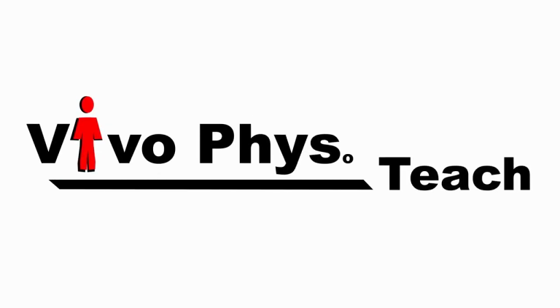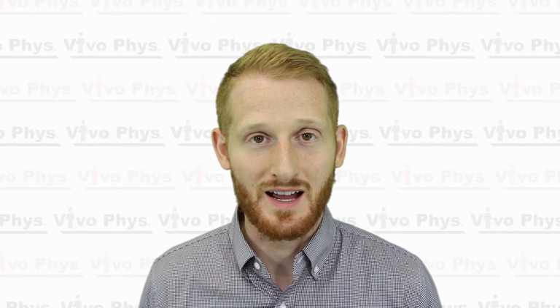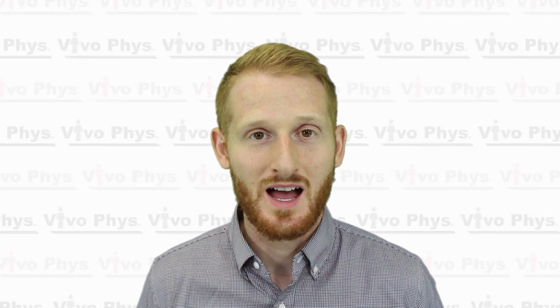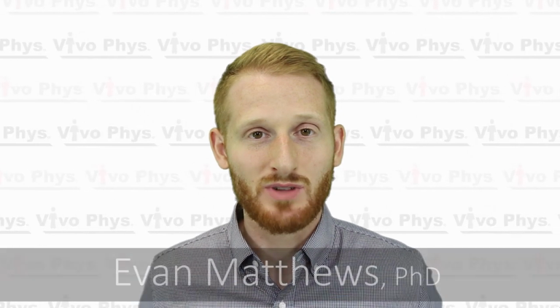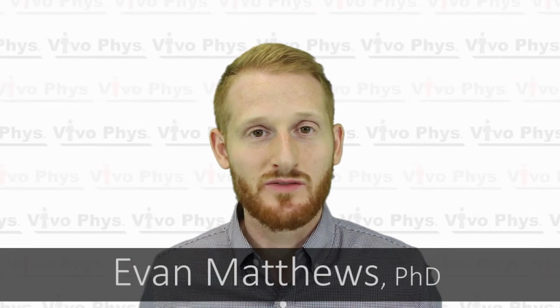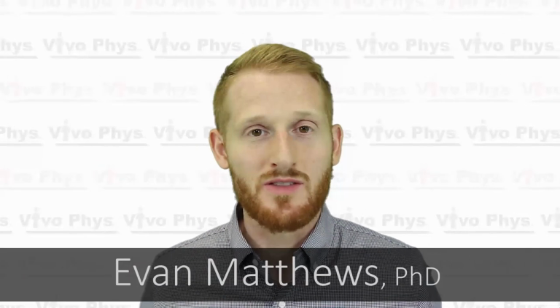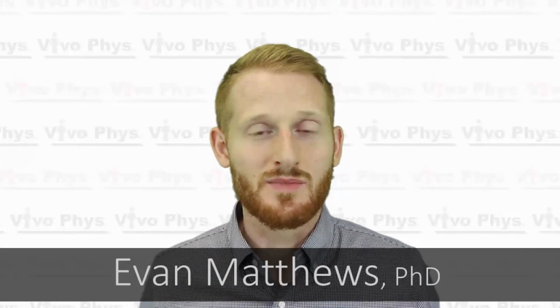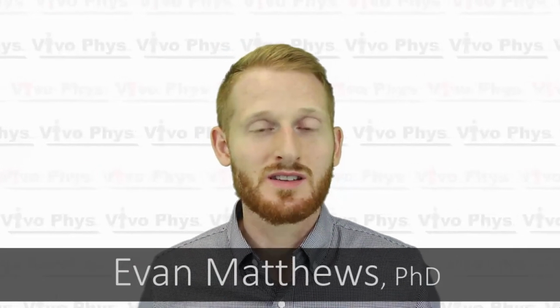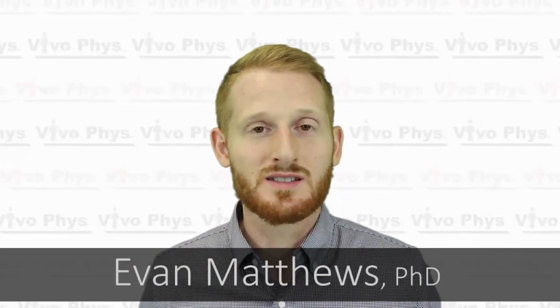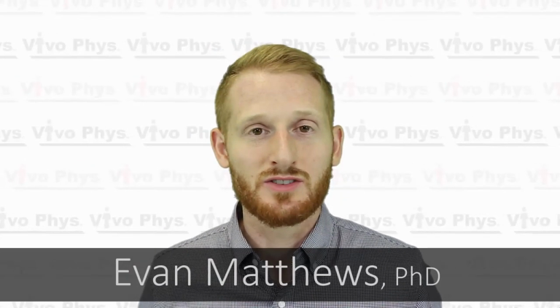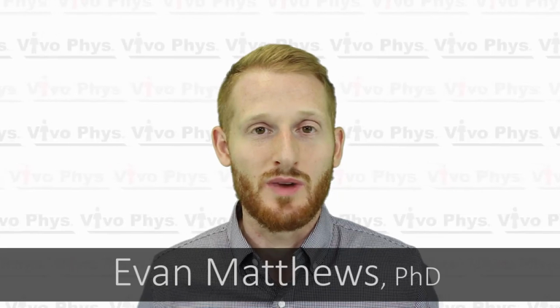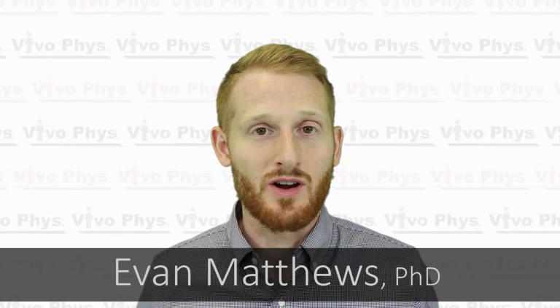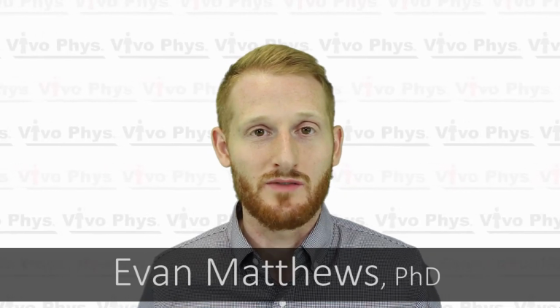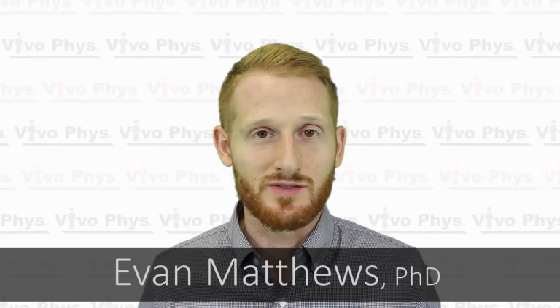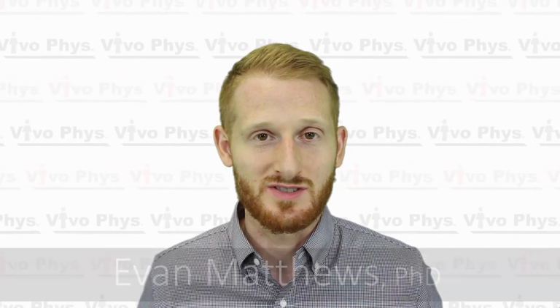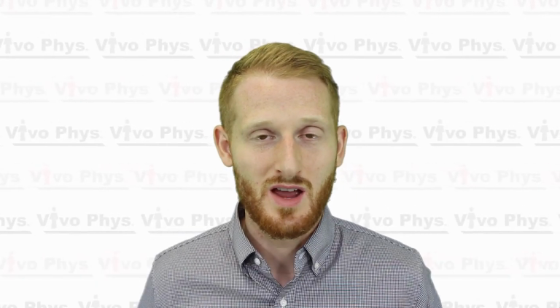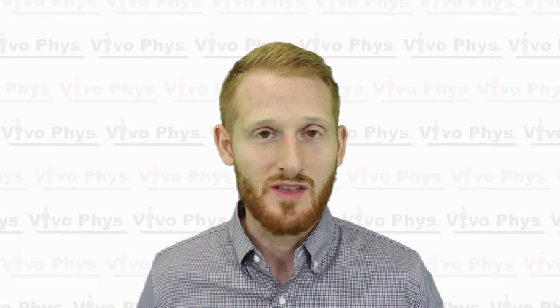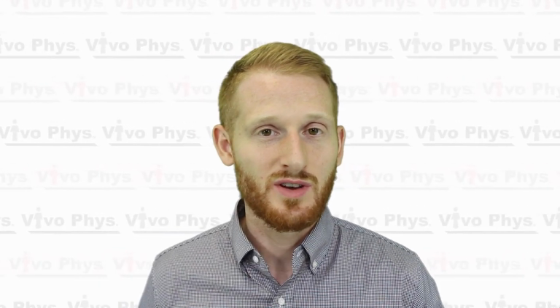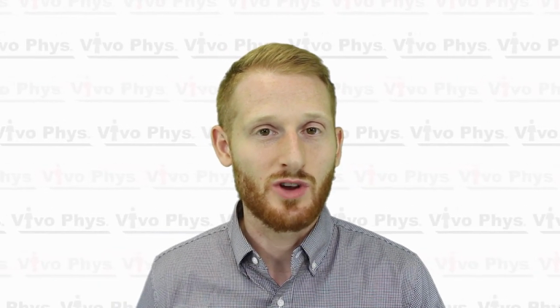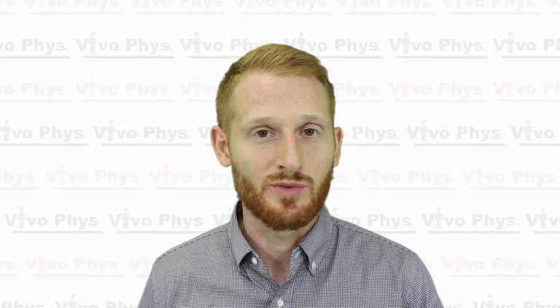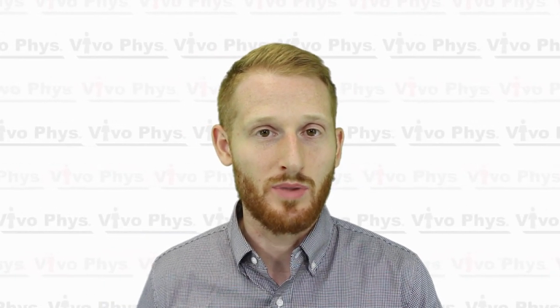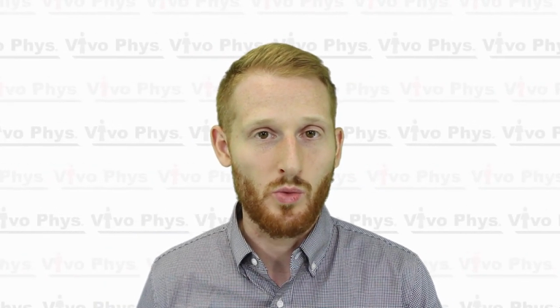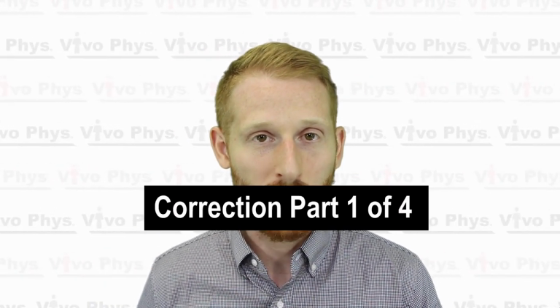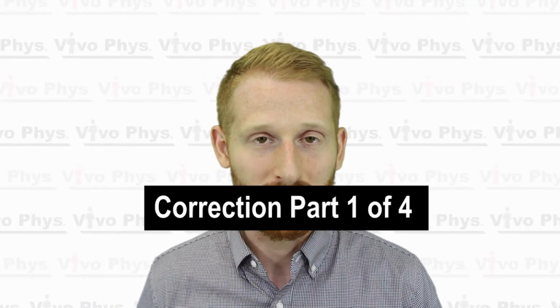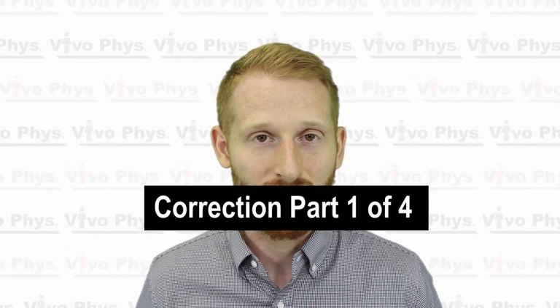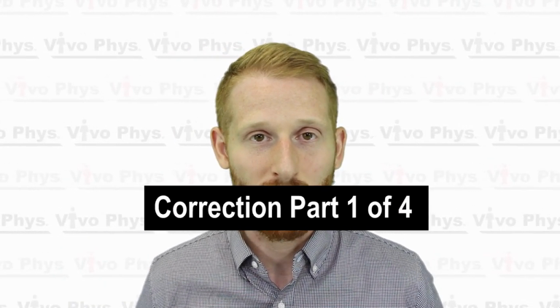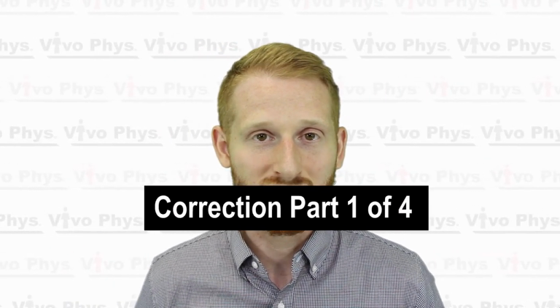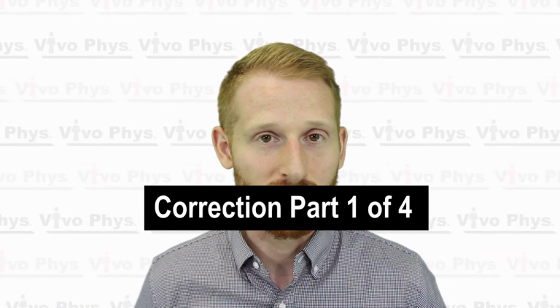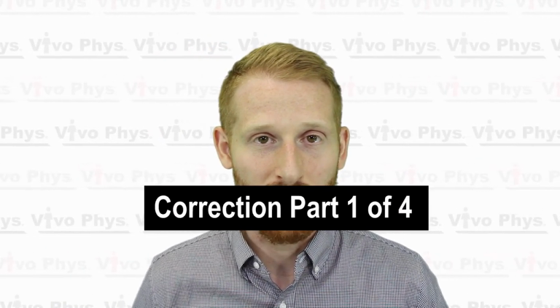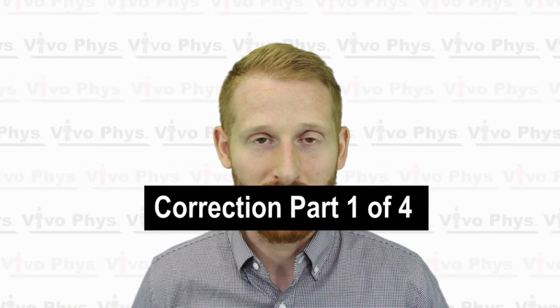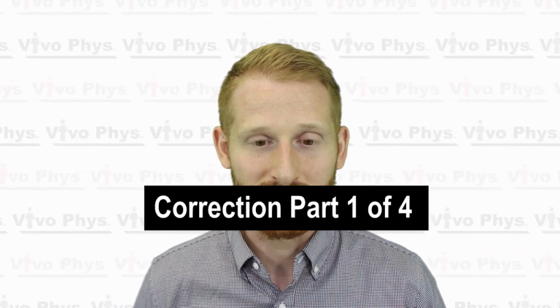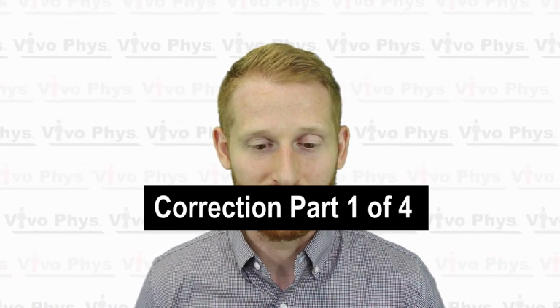Hi, I'm Dr. Everett Matthews. I'm here today to talk to you about the cardiovascular system. This video is going to be part one of a three-part series on that system.